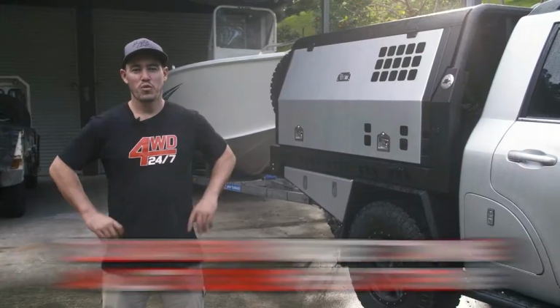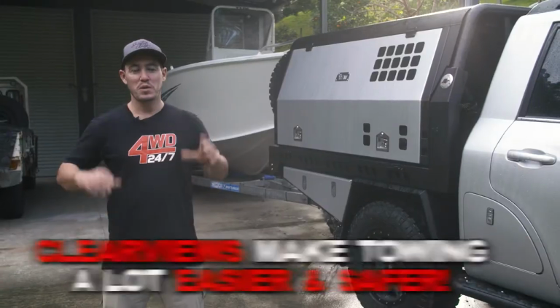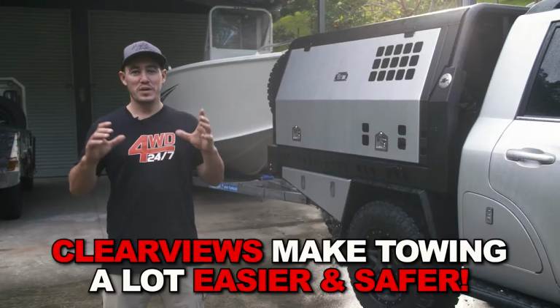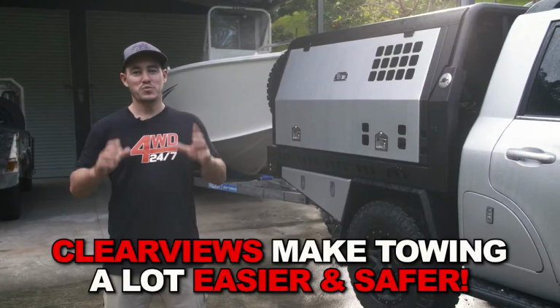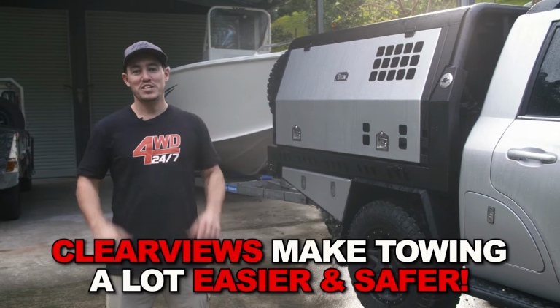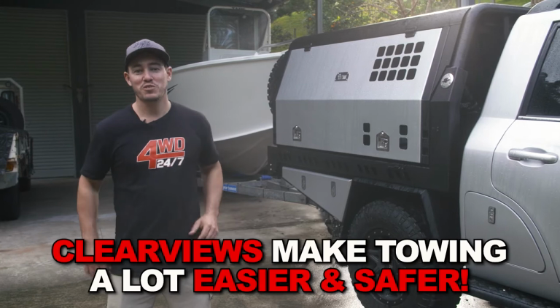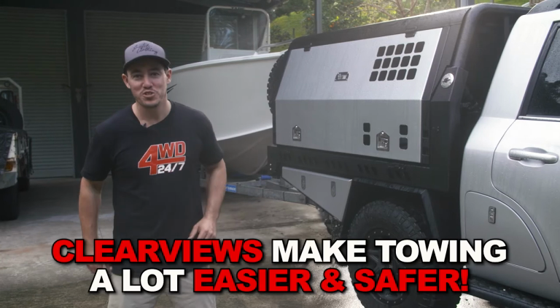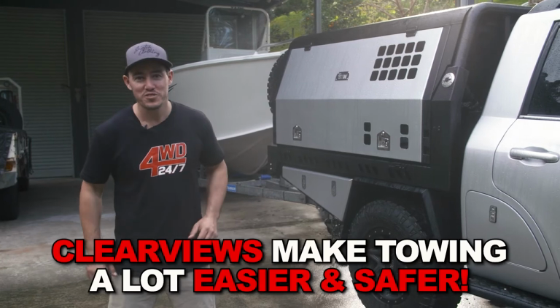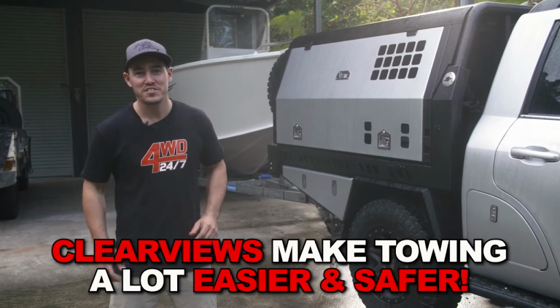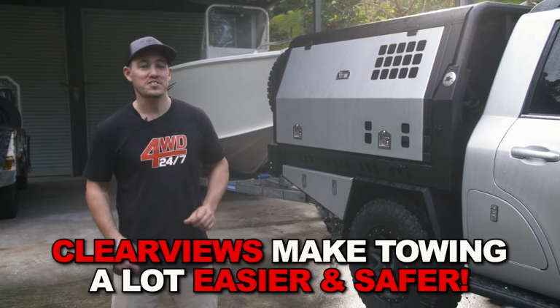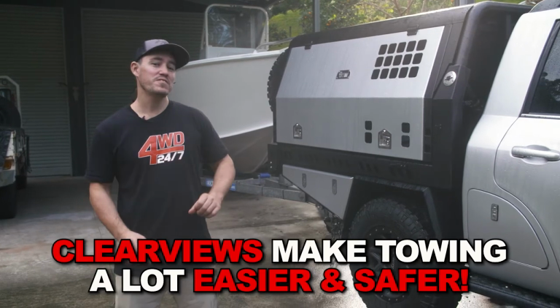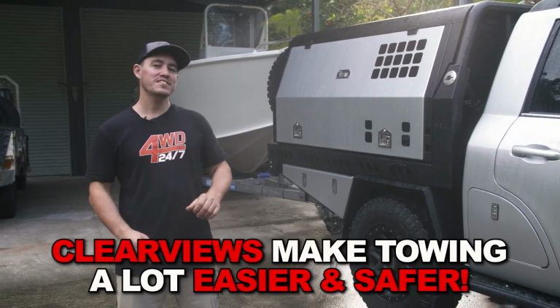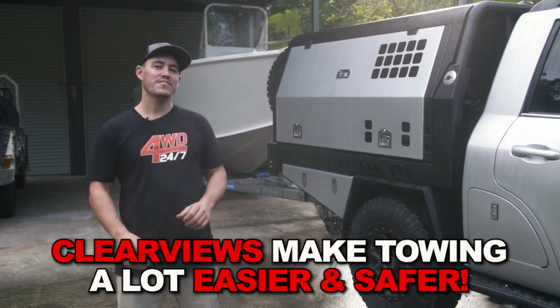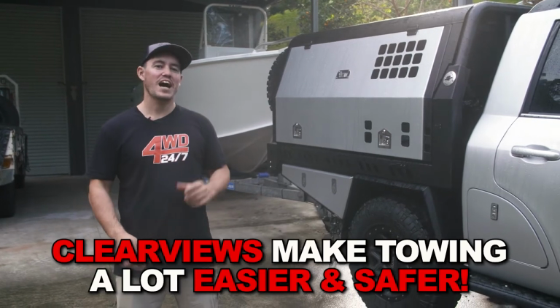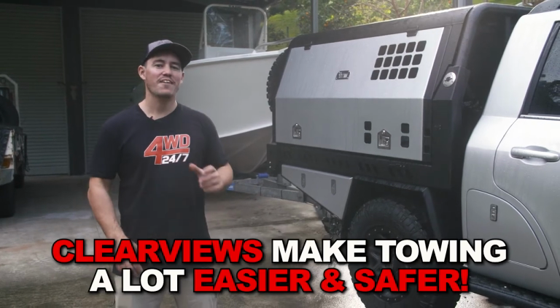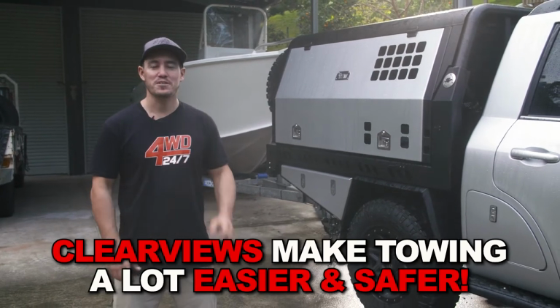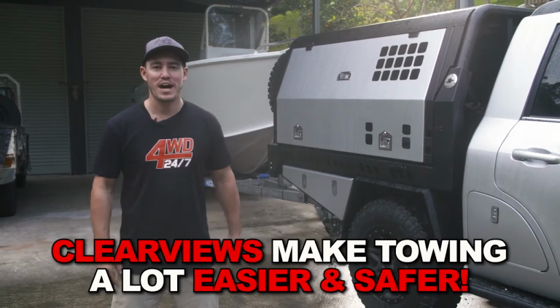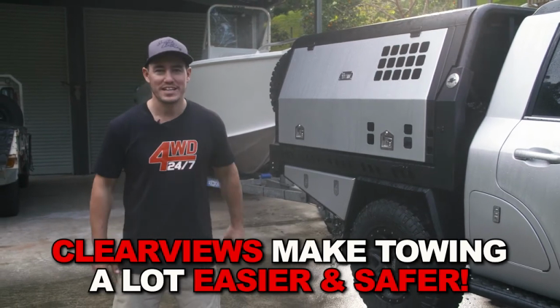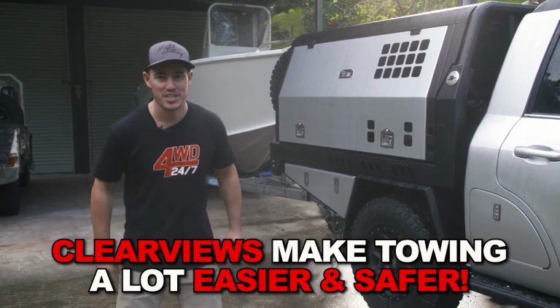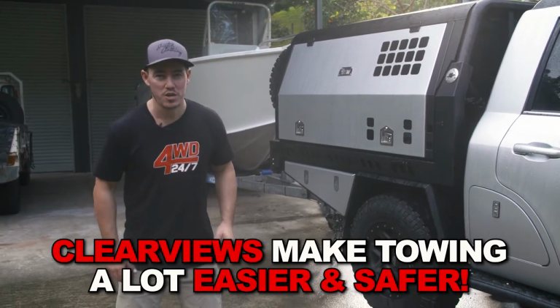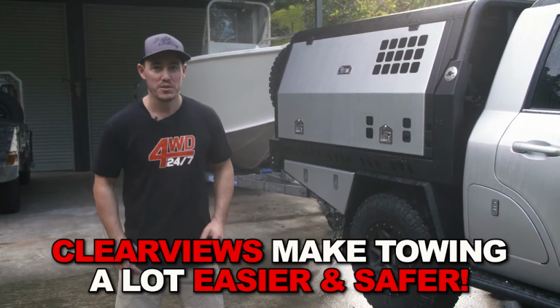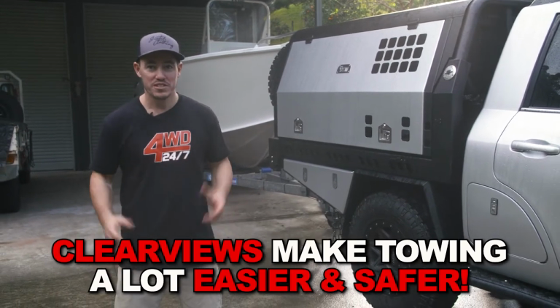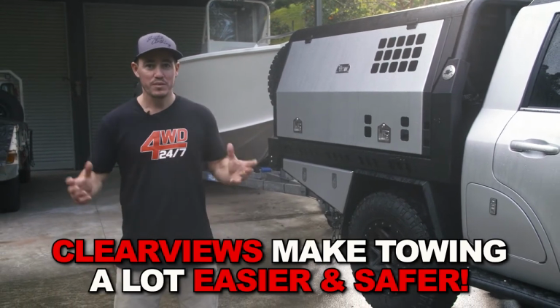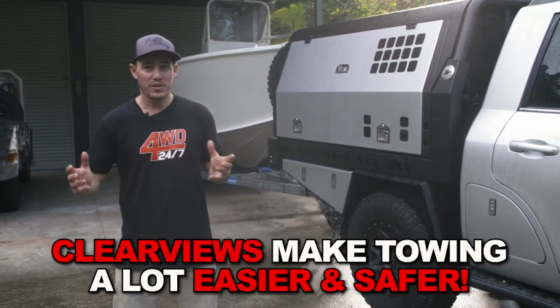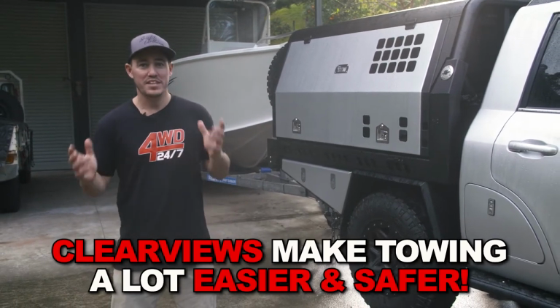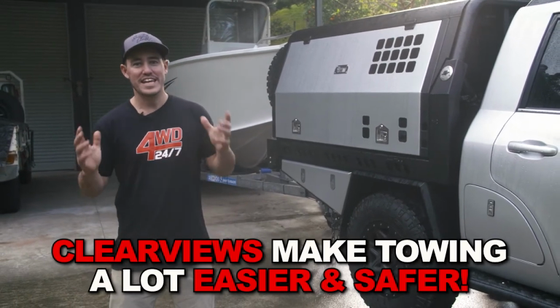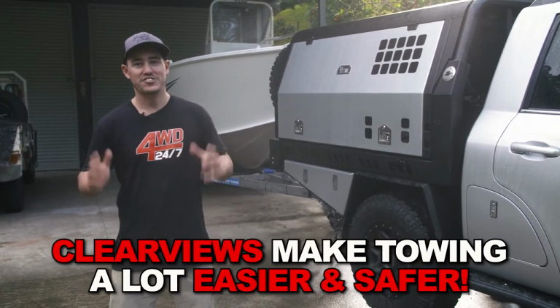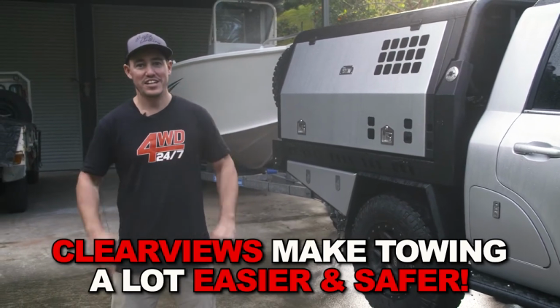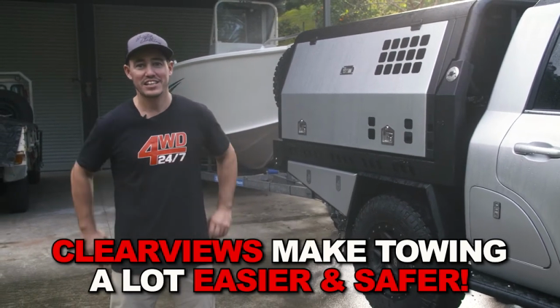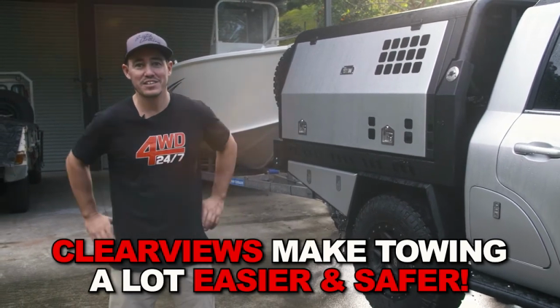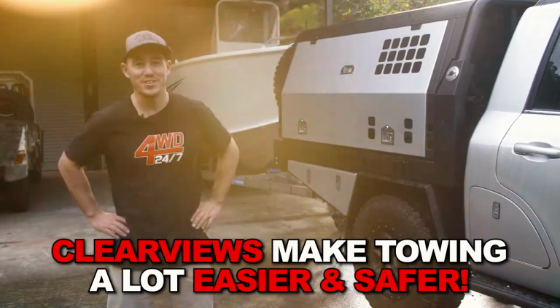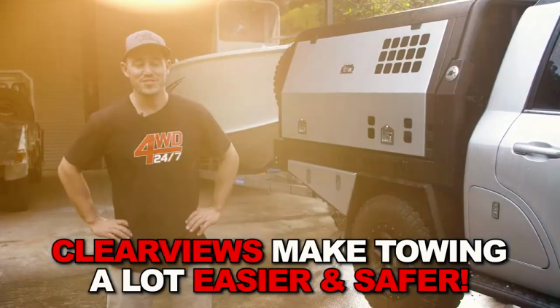One of the best ways to reduce this is to fit a set of aftermarket towing mirrors, something like the next-gen Clearviews.